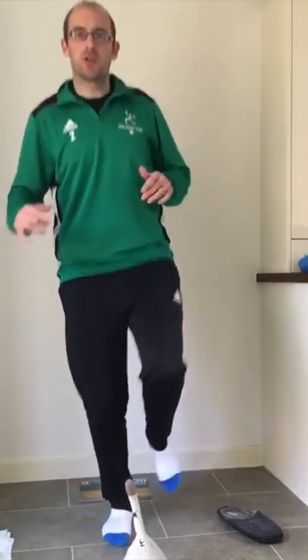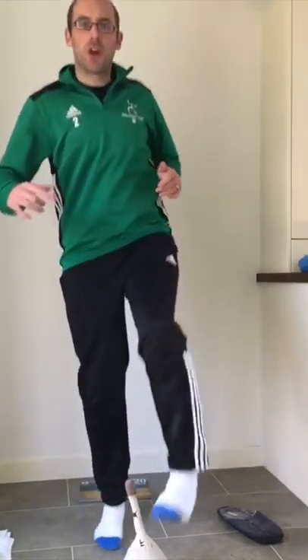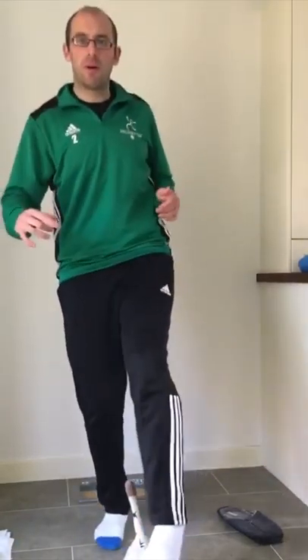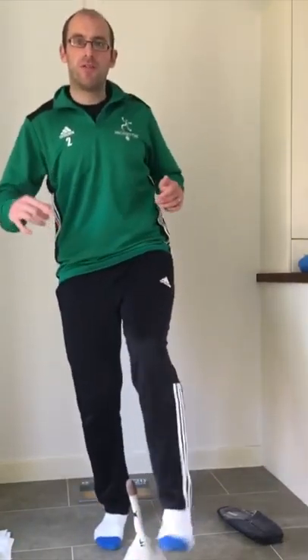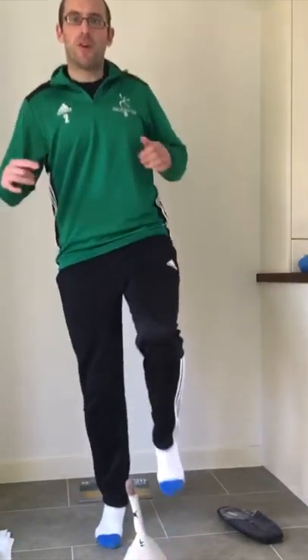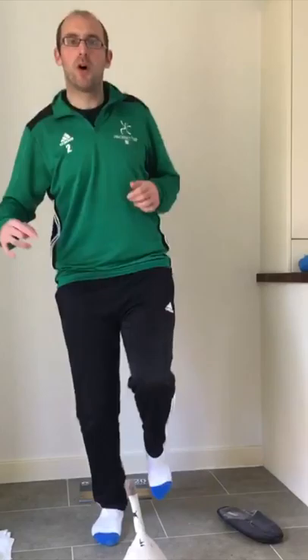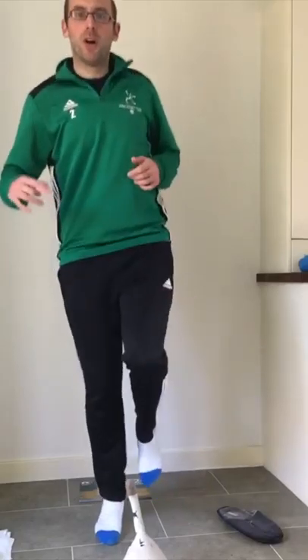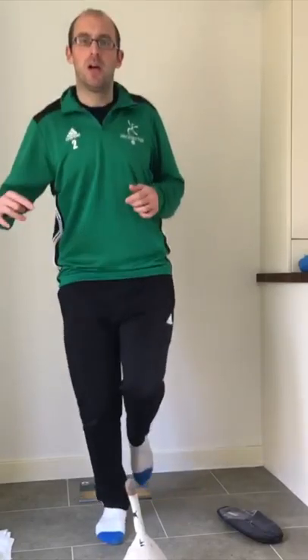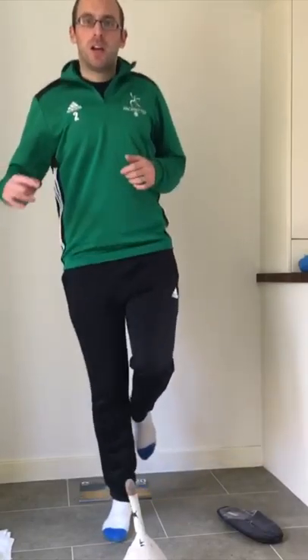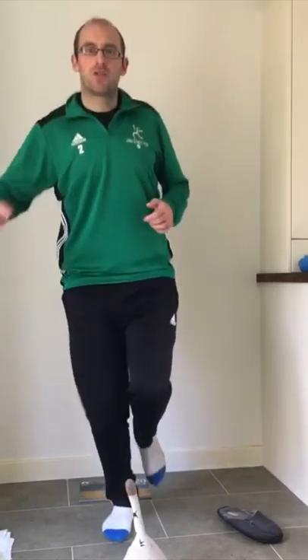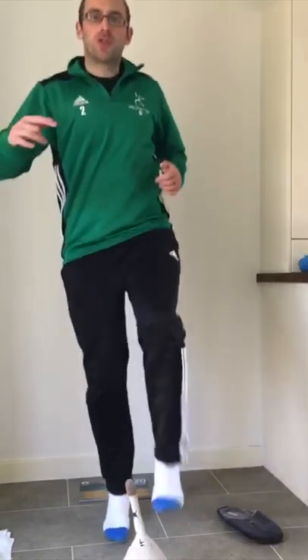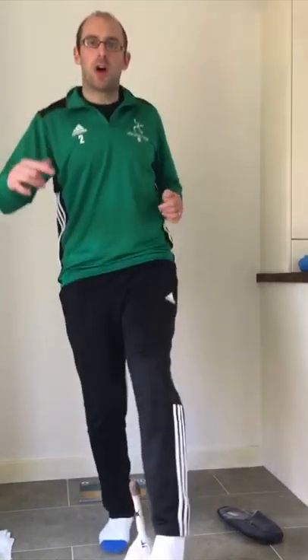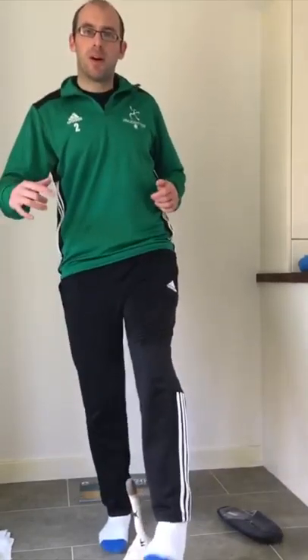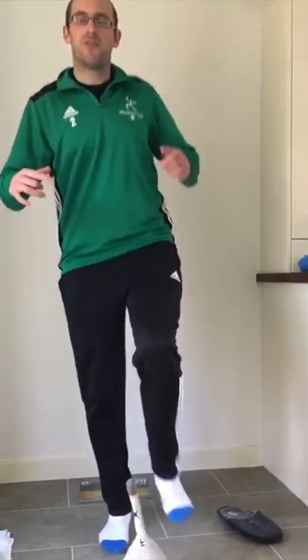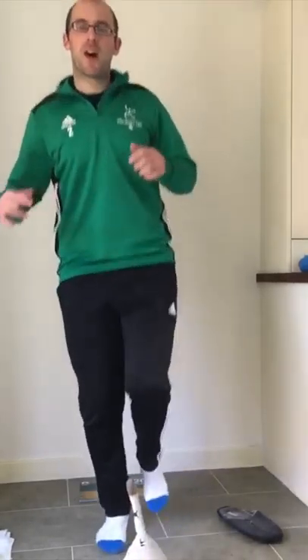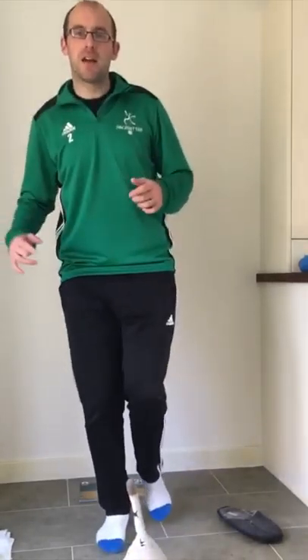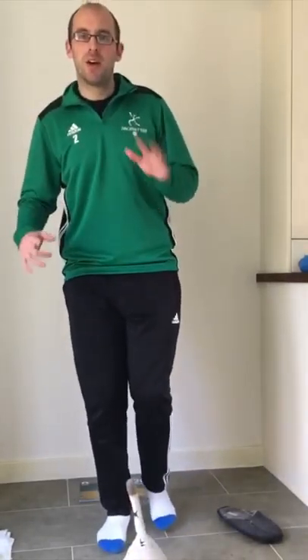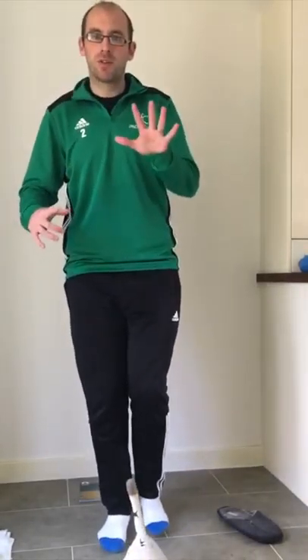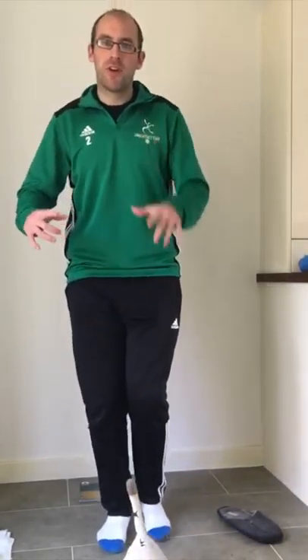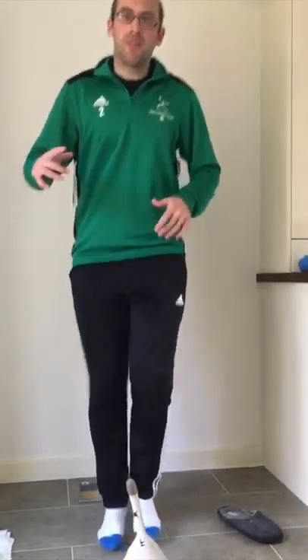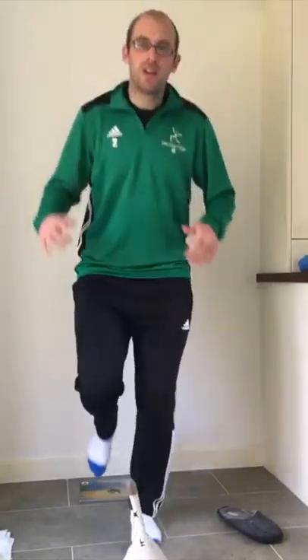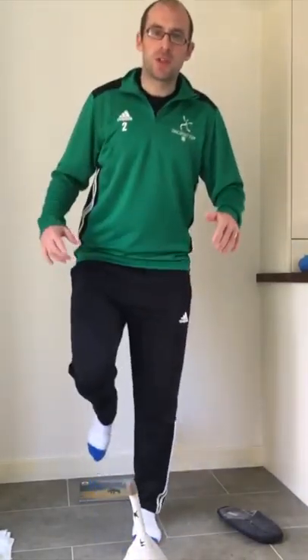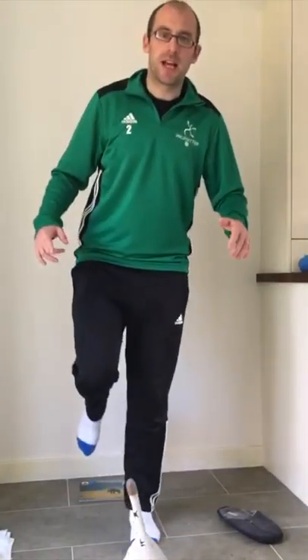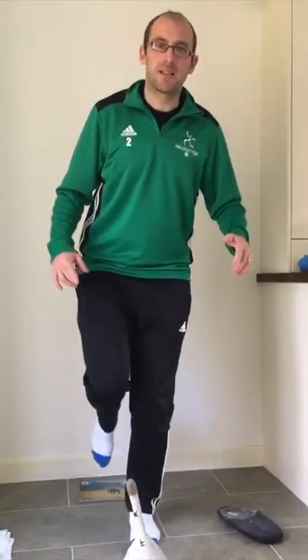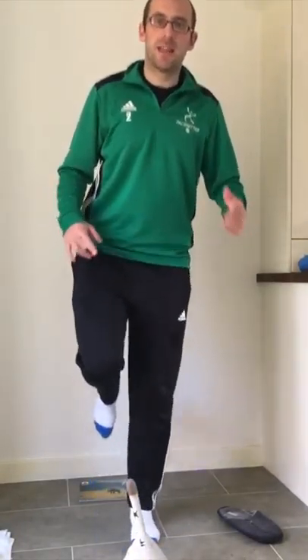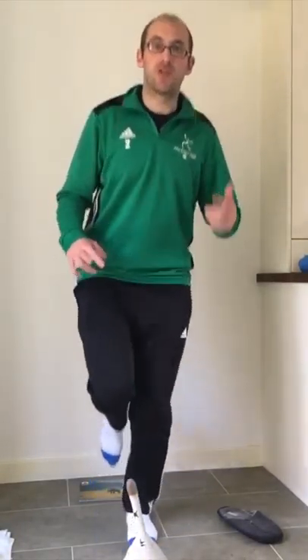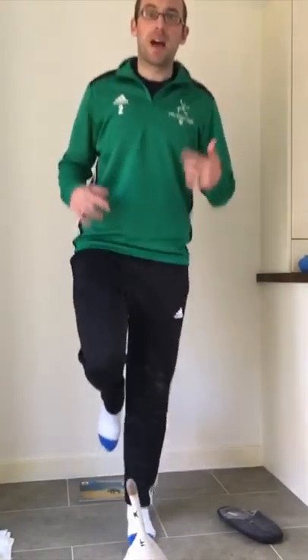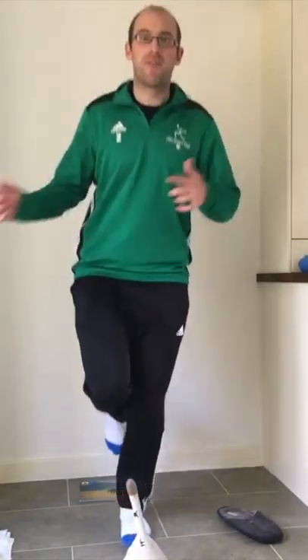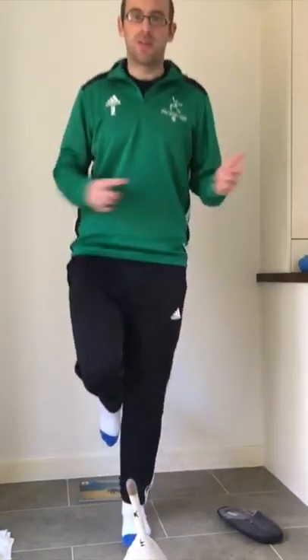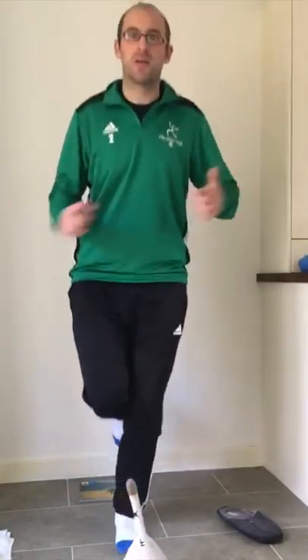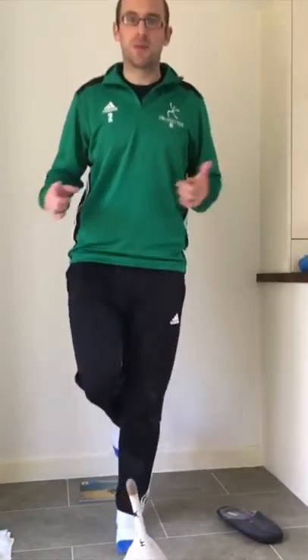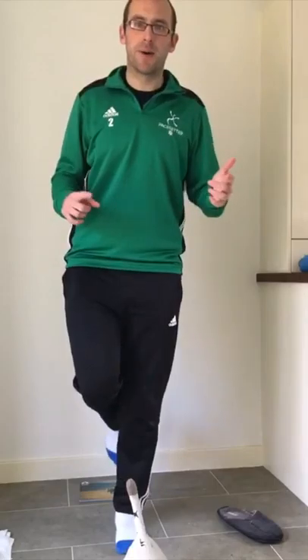Doorstop — four. Doorstop — five. Do five, then switch legs and do that five times as well.